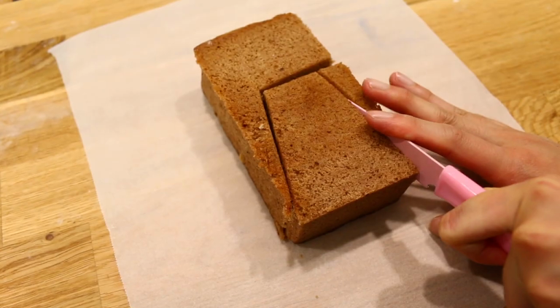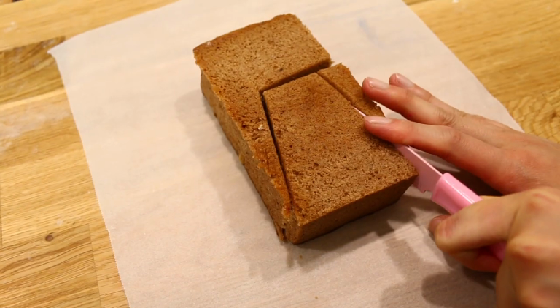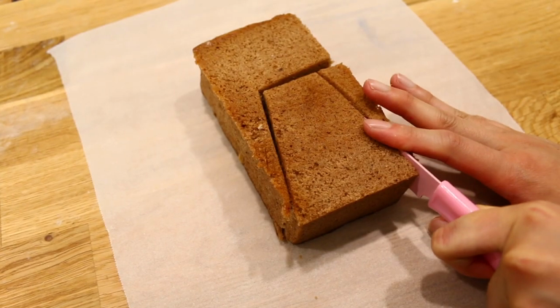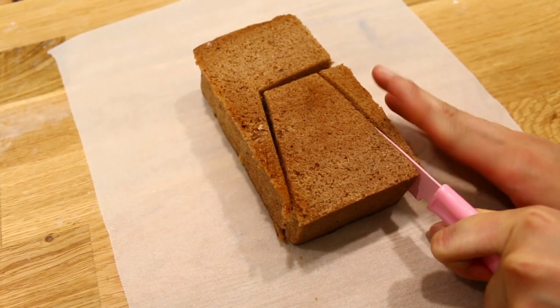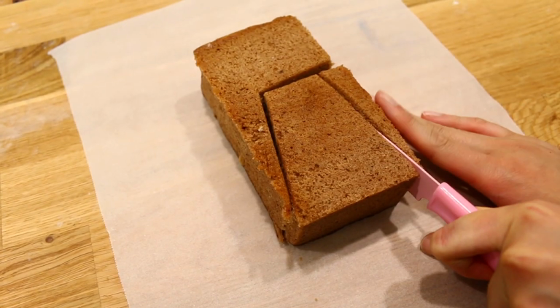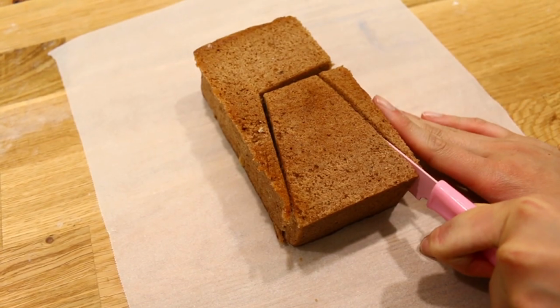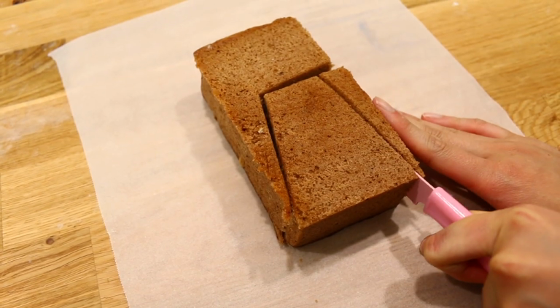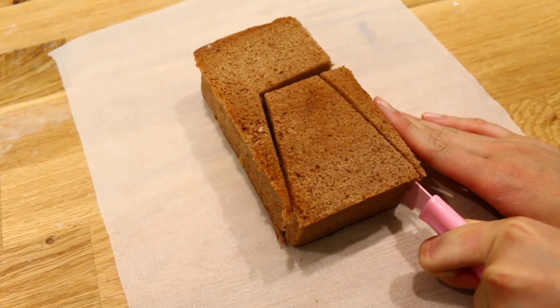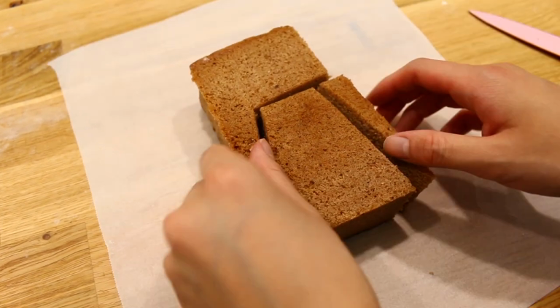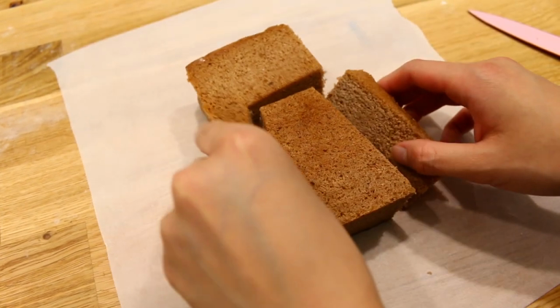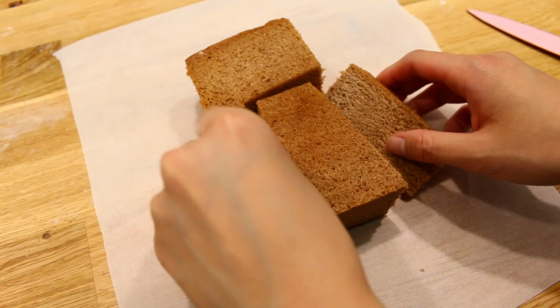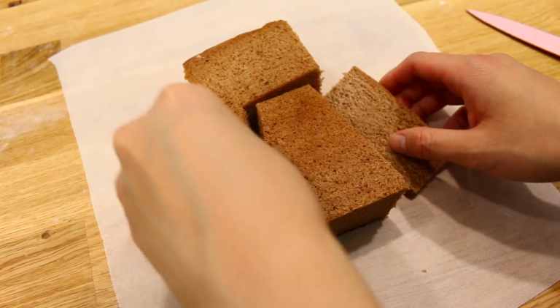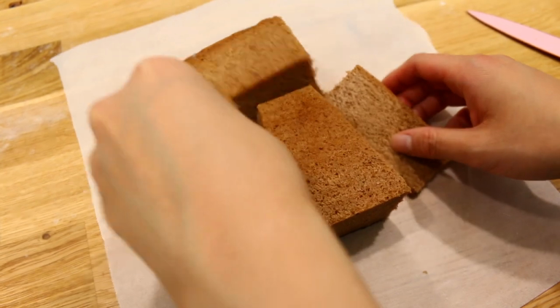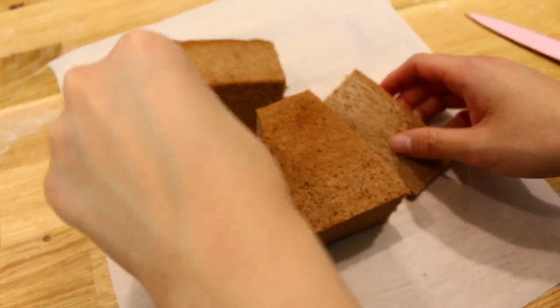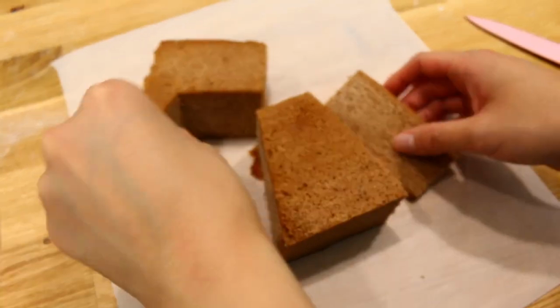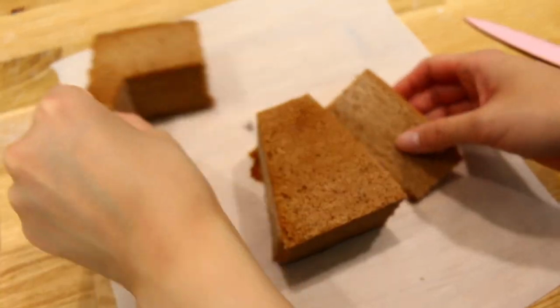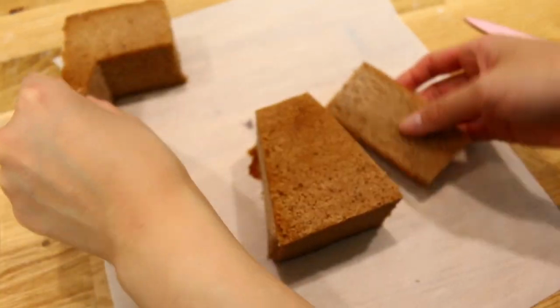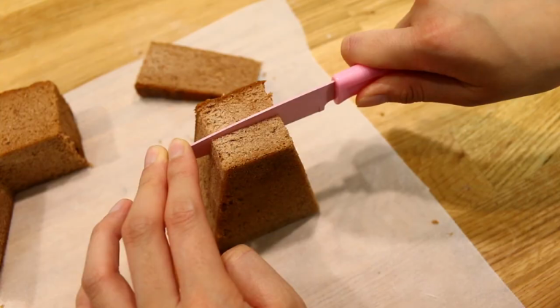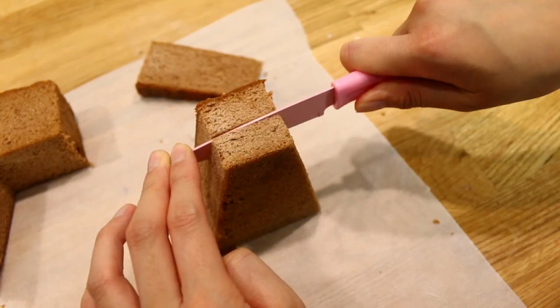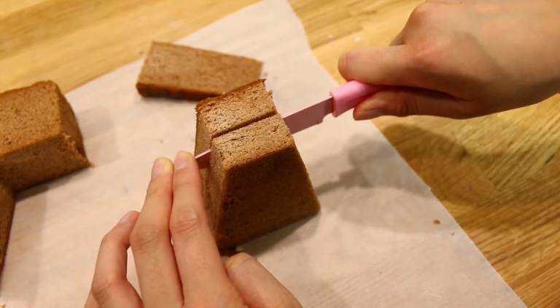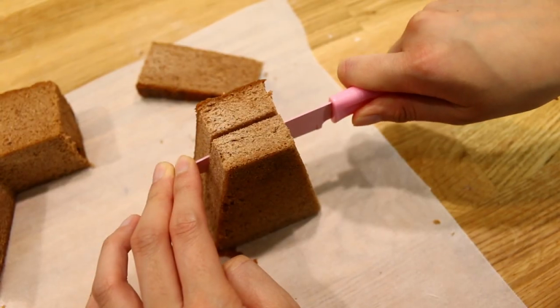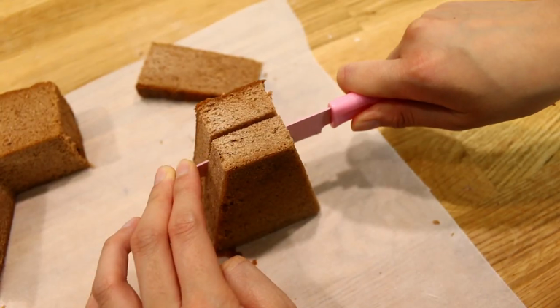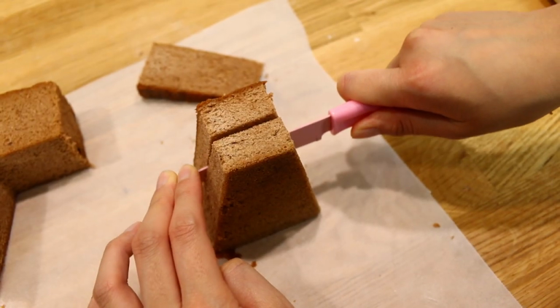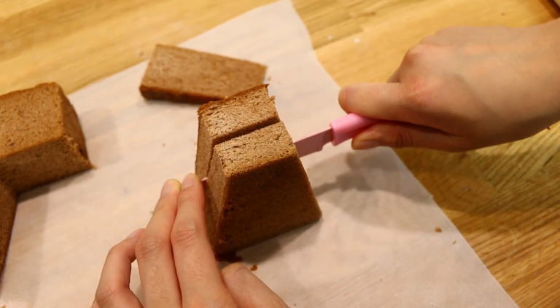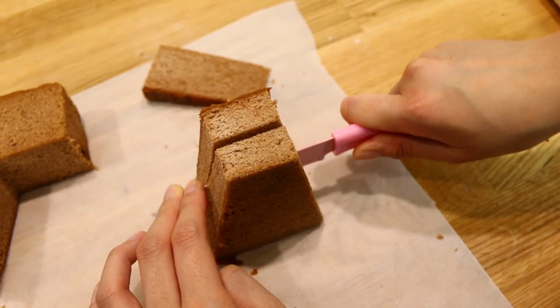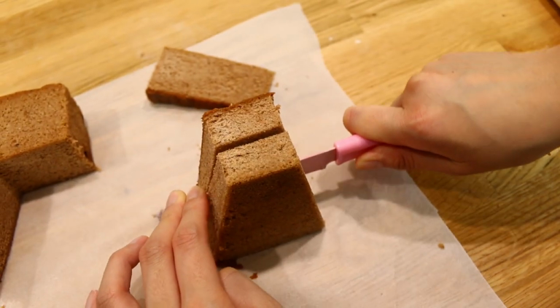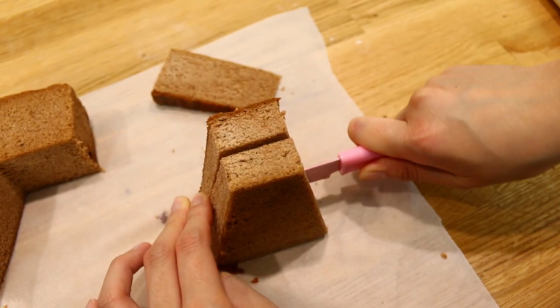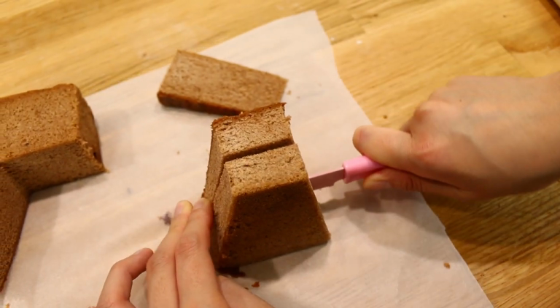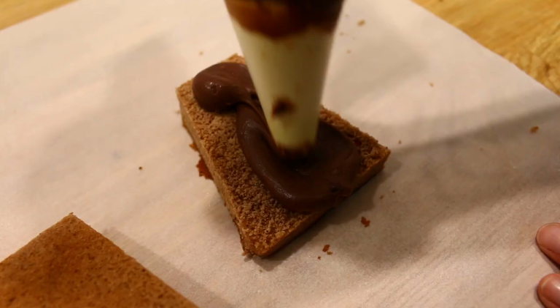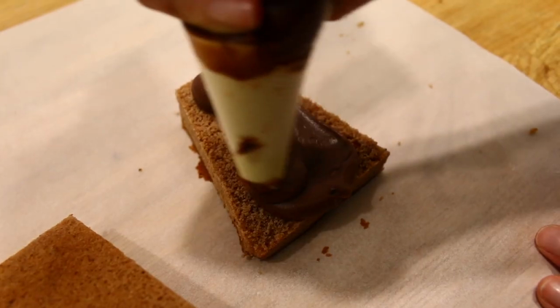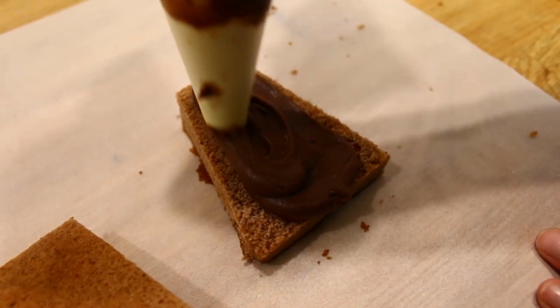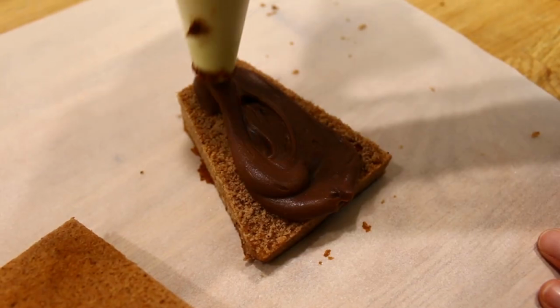Get some sturdy cake board and cut out a trapezium shape — we're going to use this for the top tier of our cake.